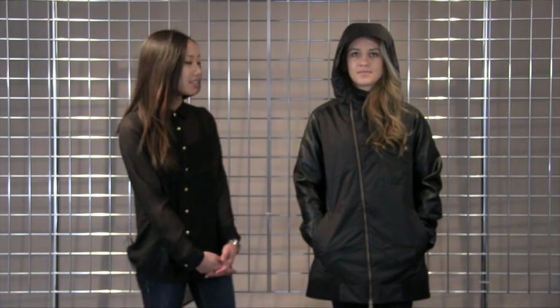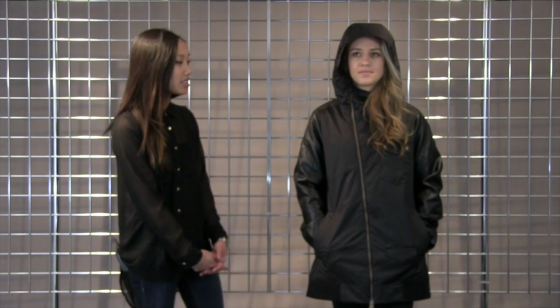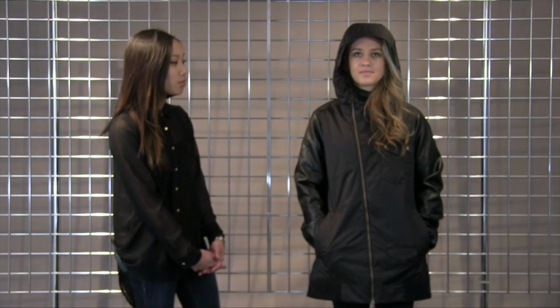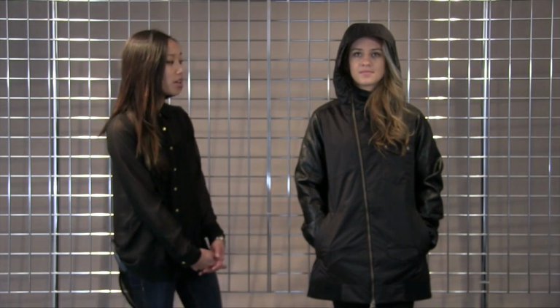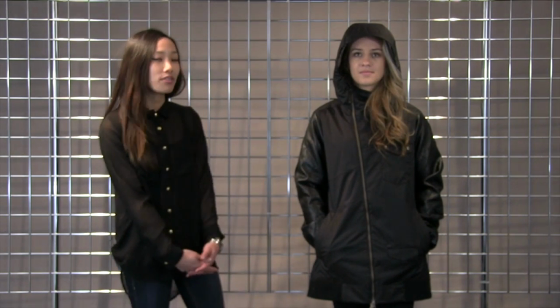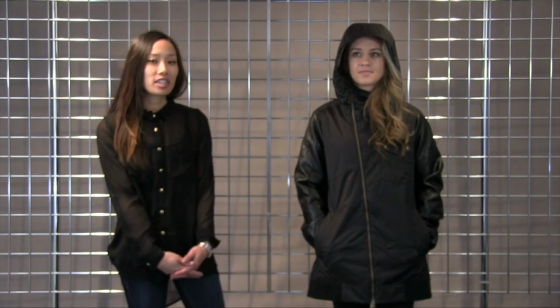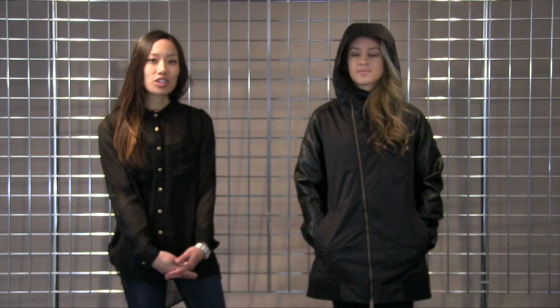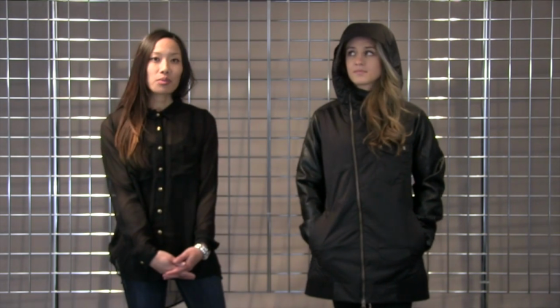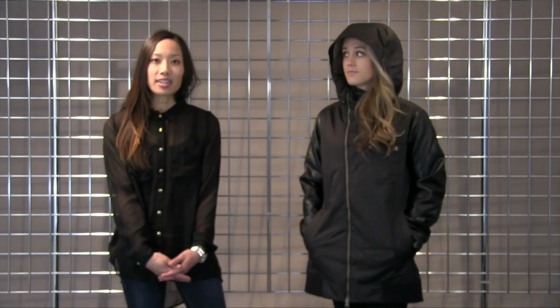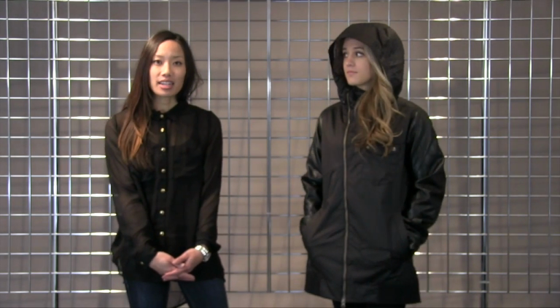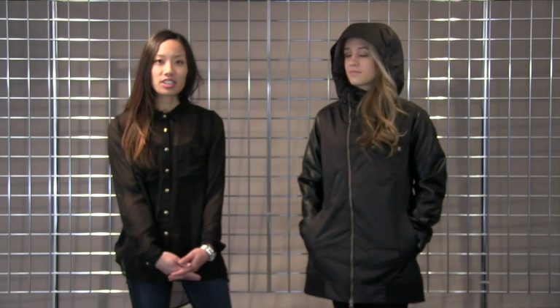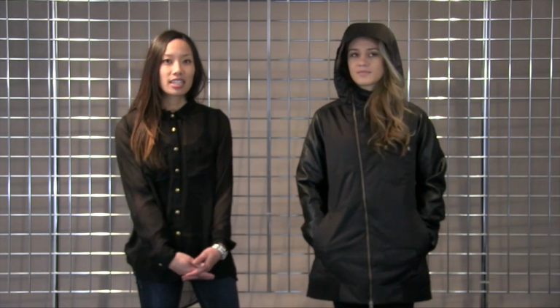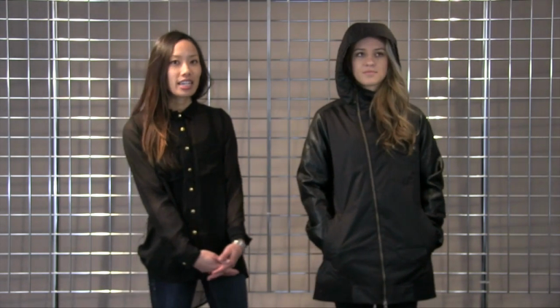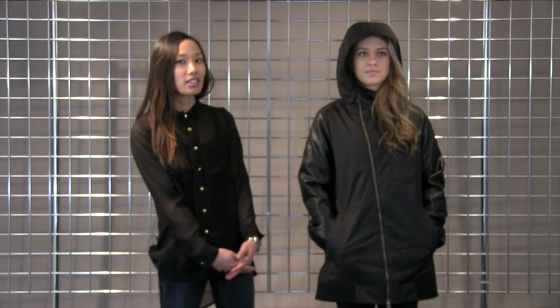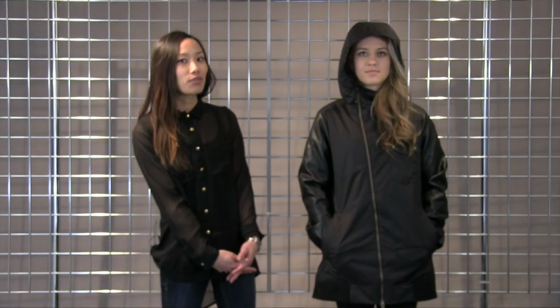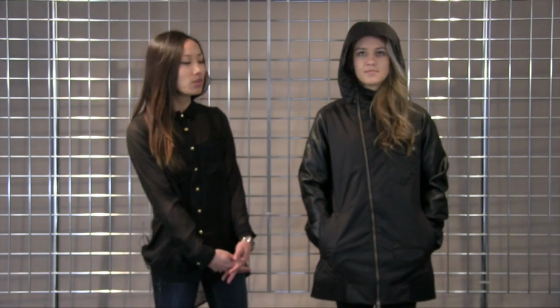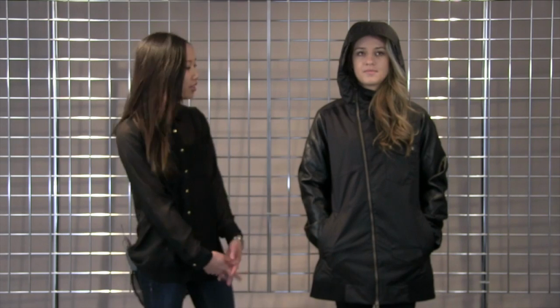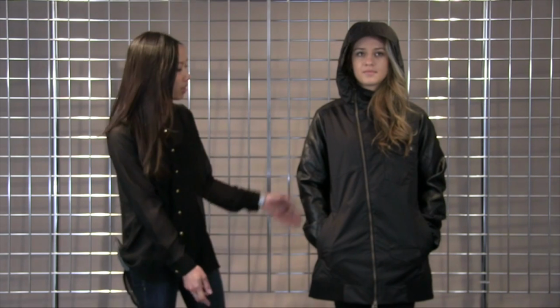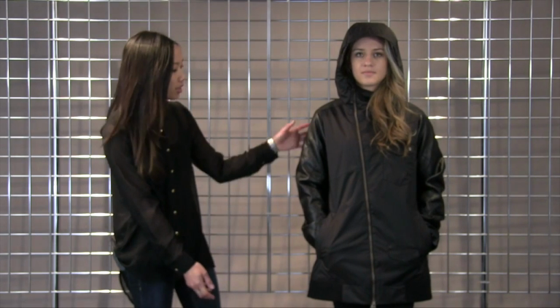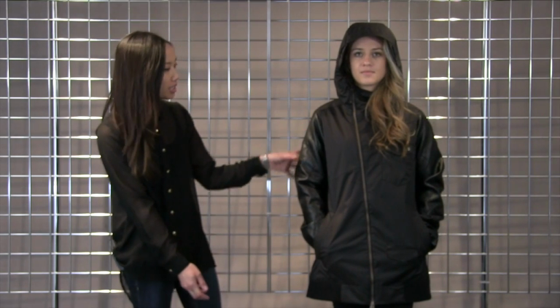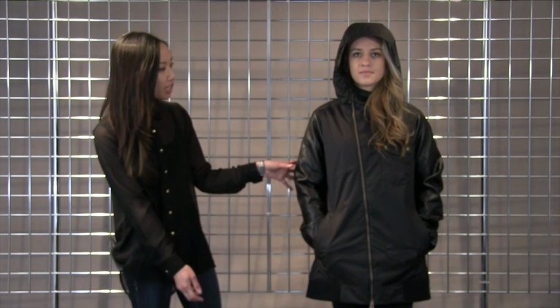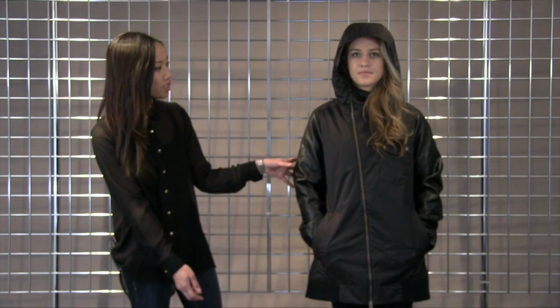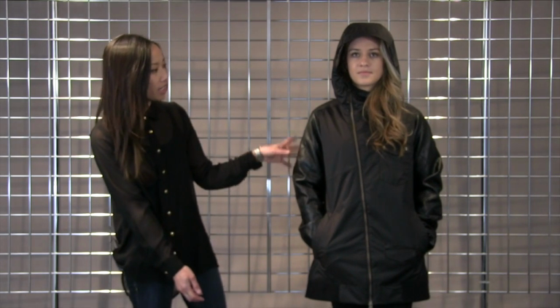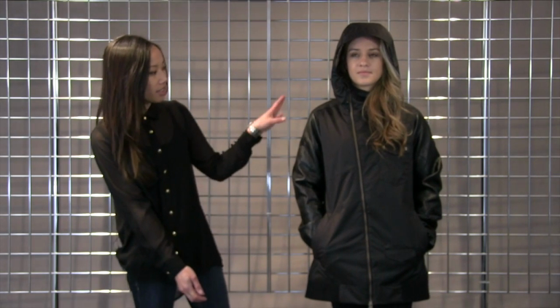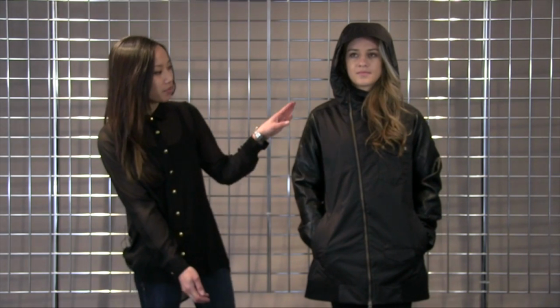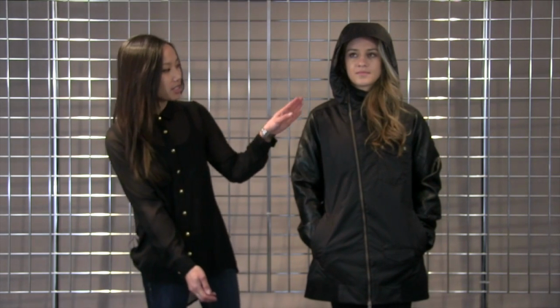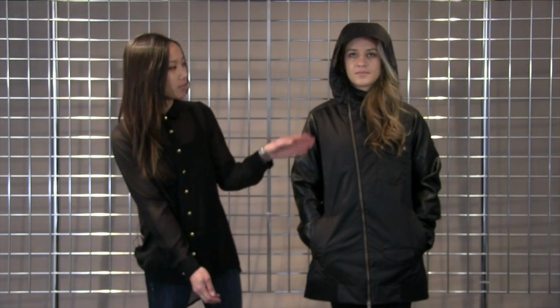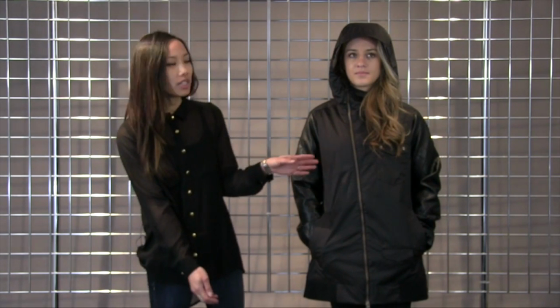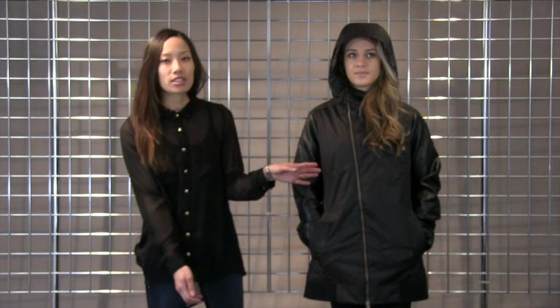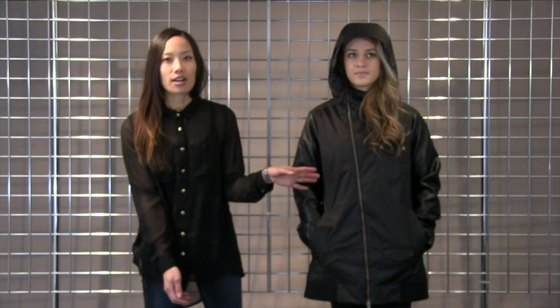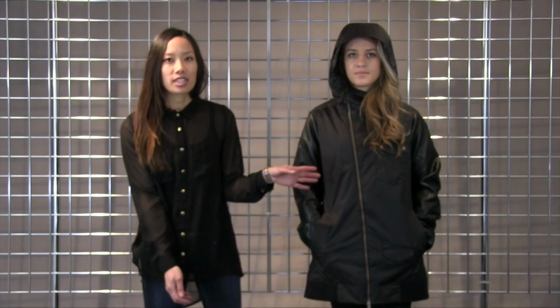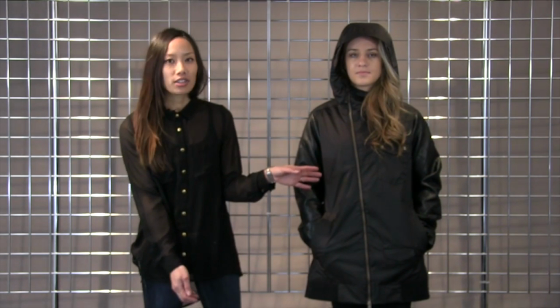This is a part of the Shaun White collection. It has faux leather on the sleeves. The front zipper is off-centered.